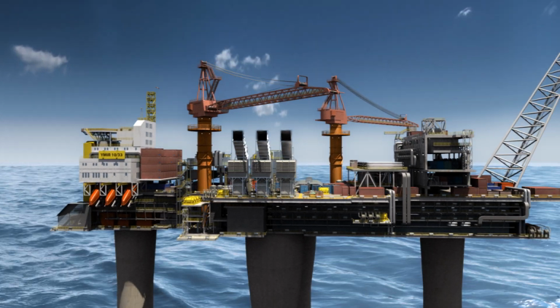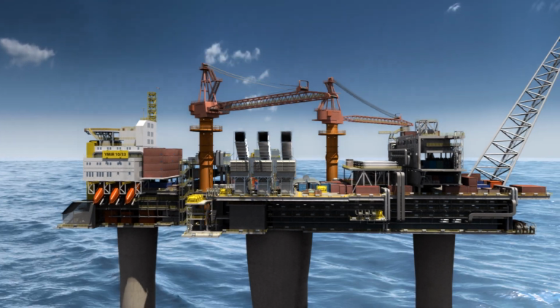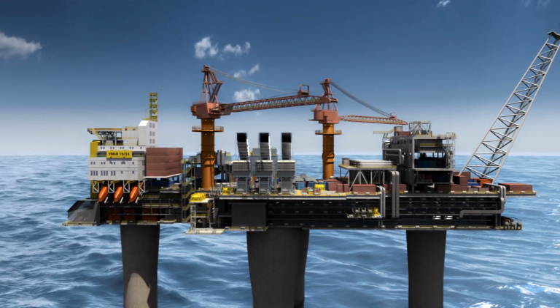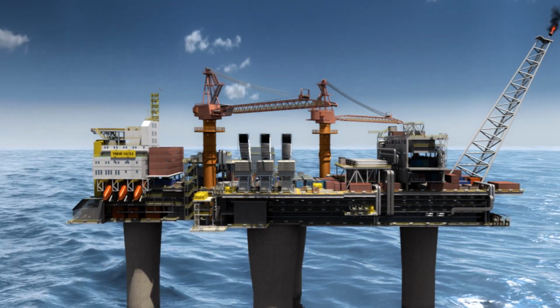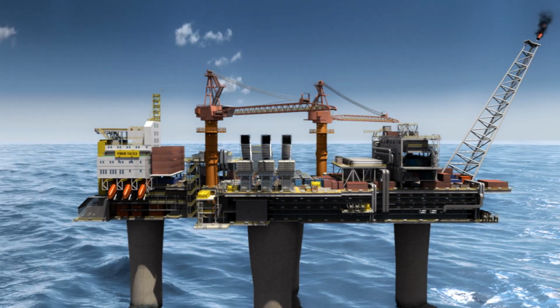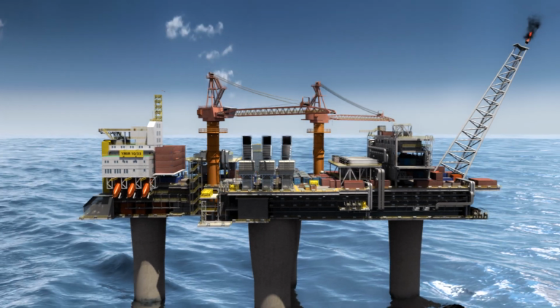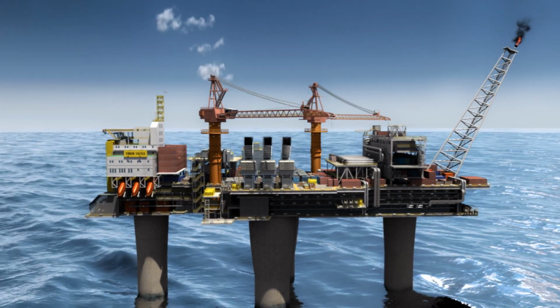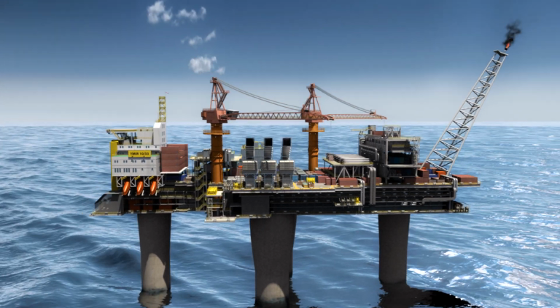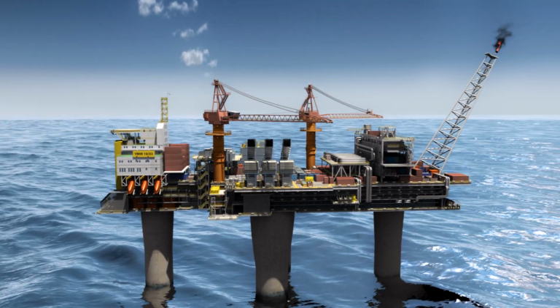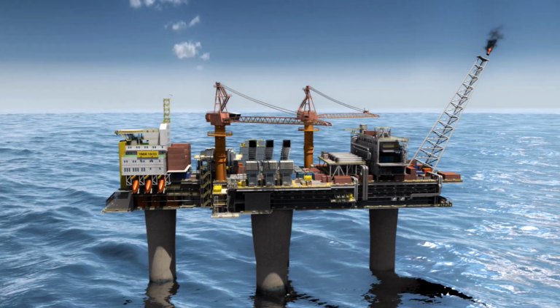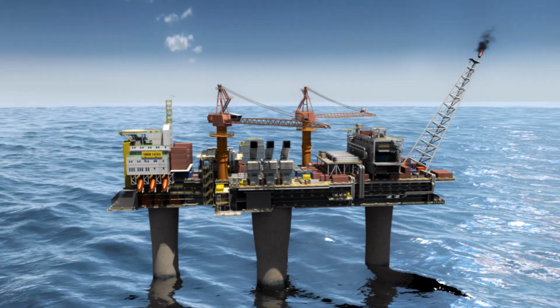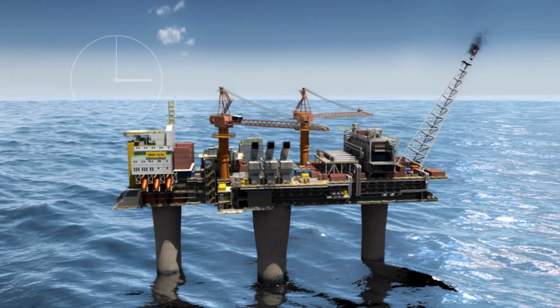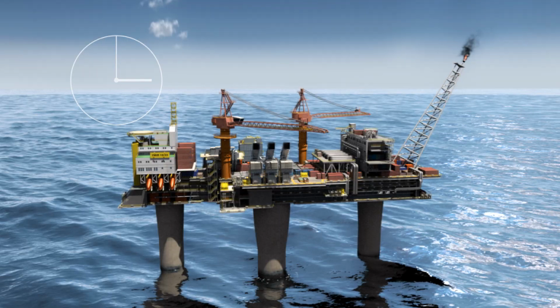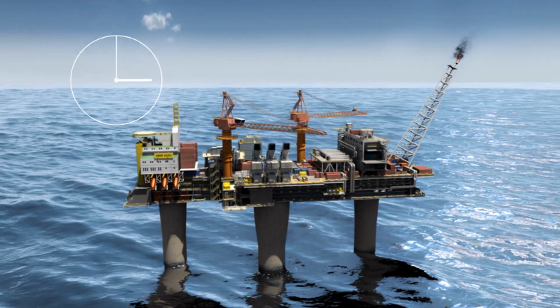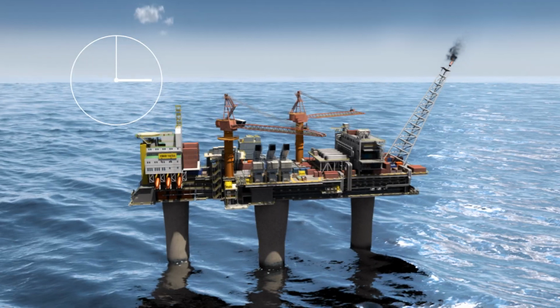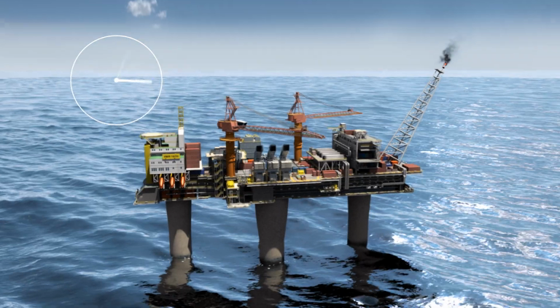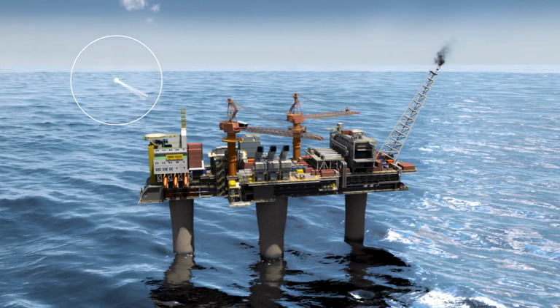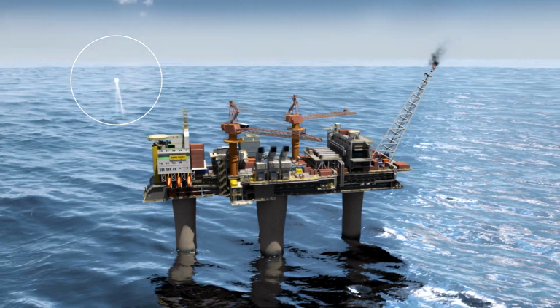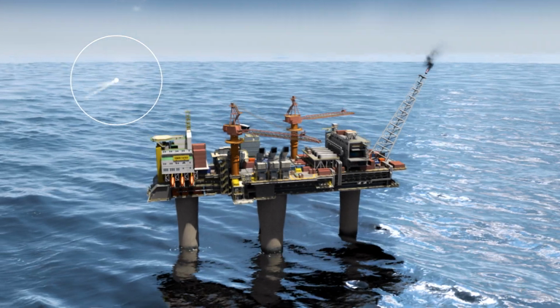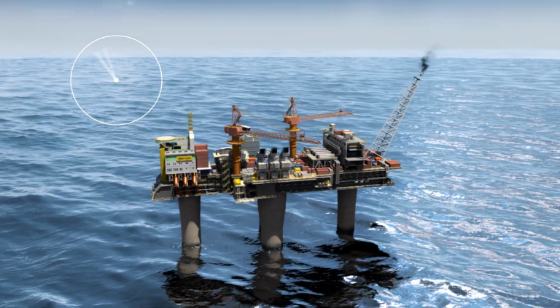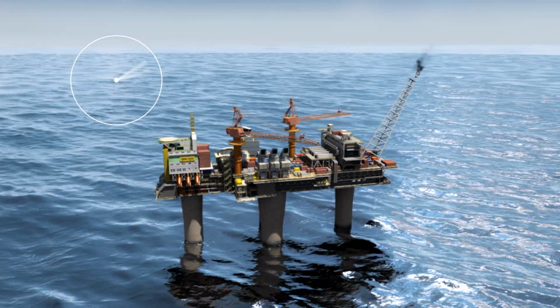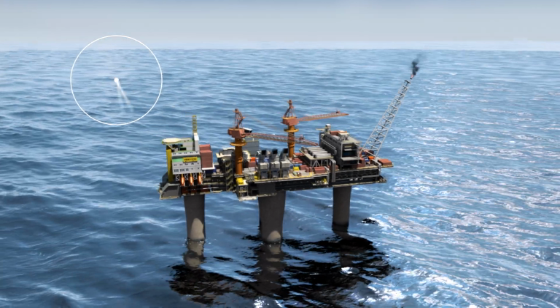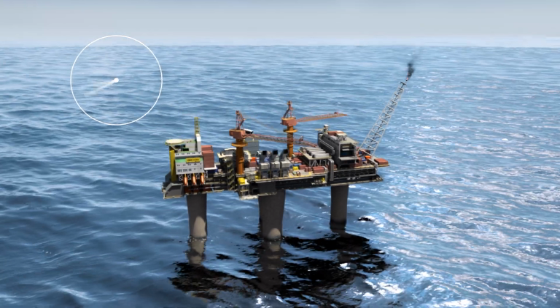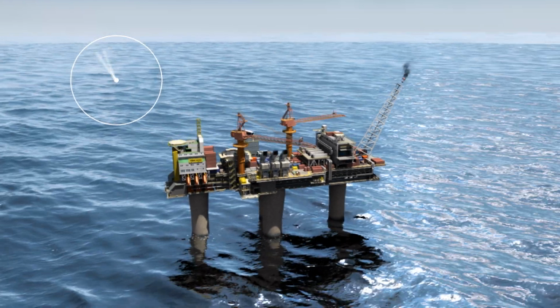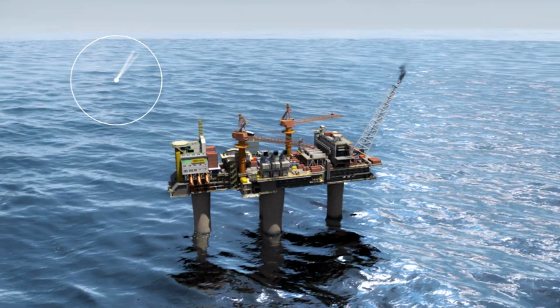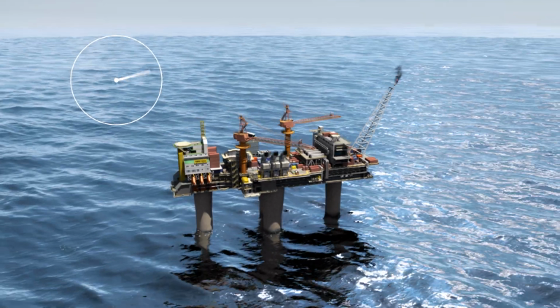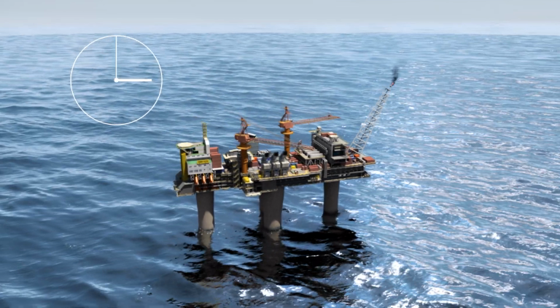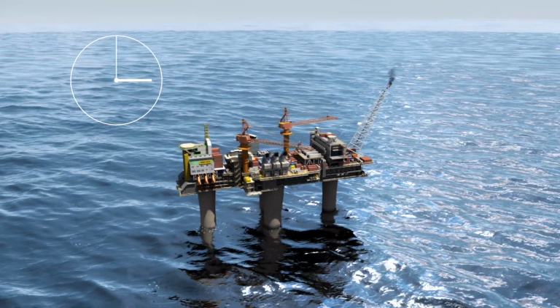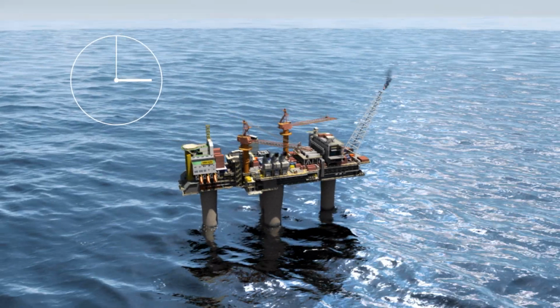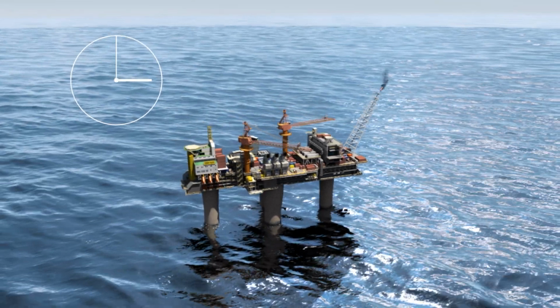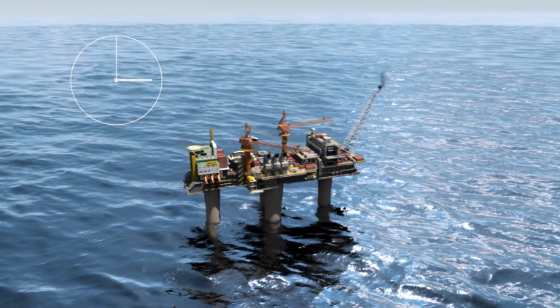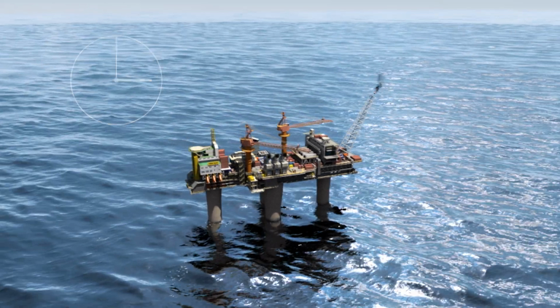When the SGT-750 is due for service, the gas generator can be swapped in just 24 hours.